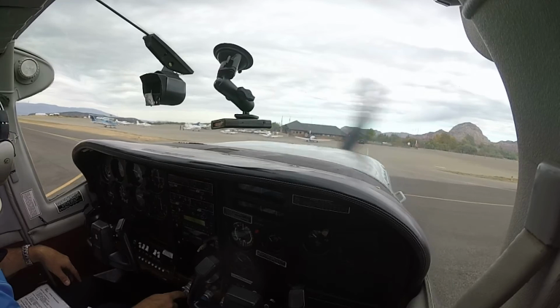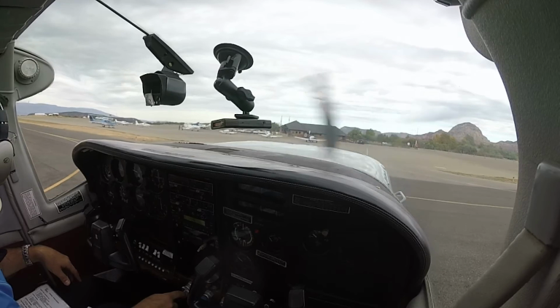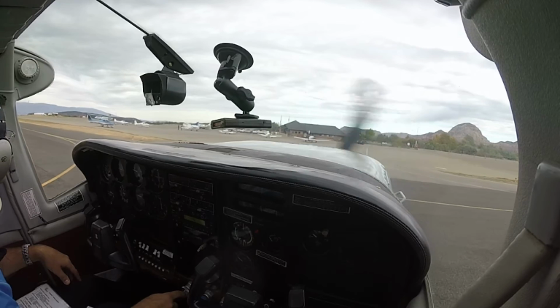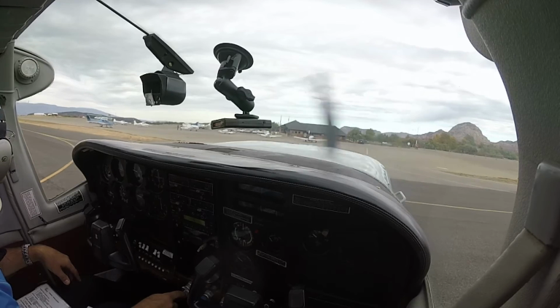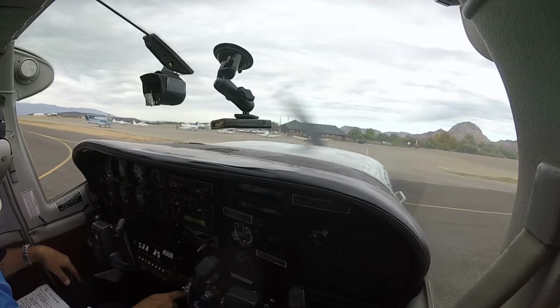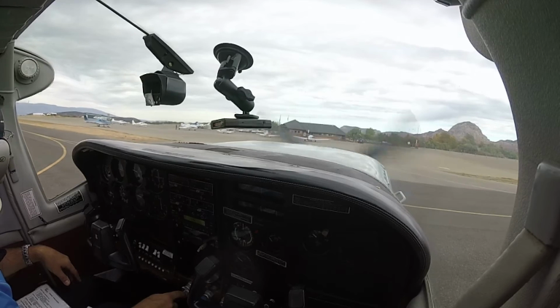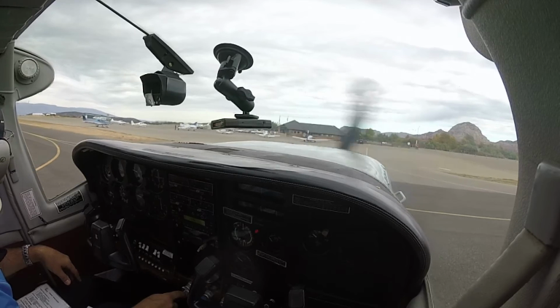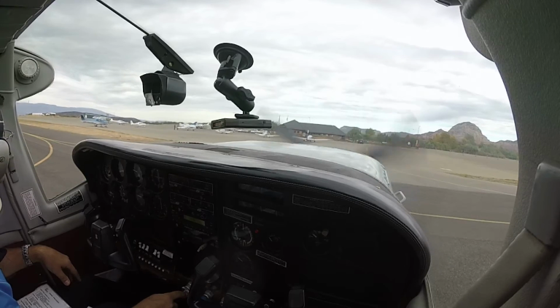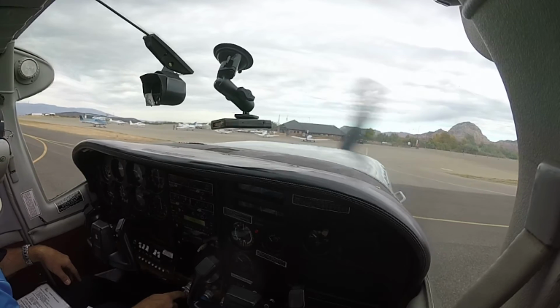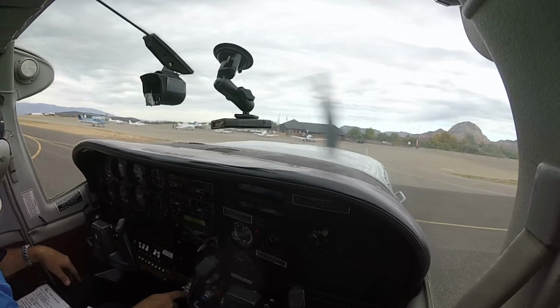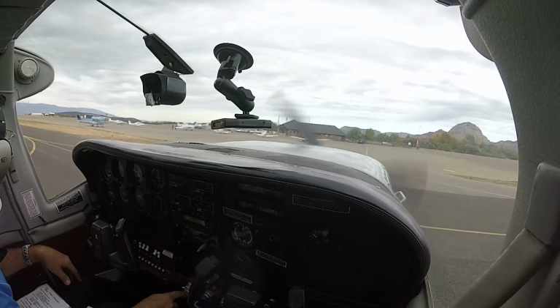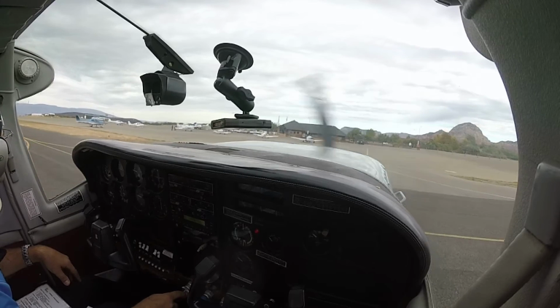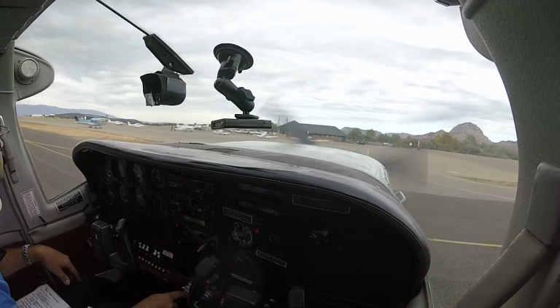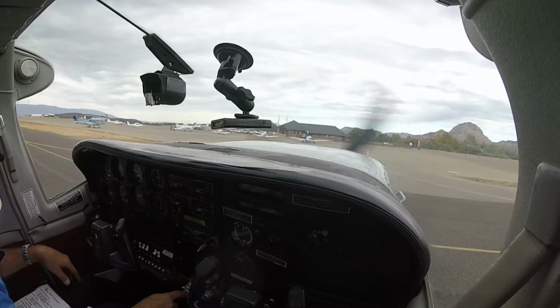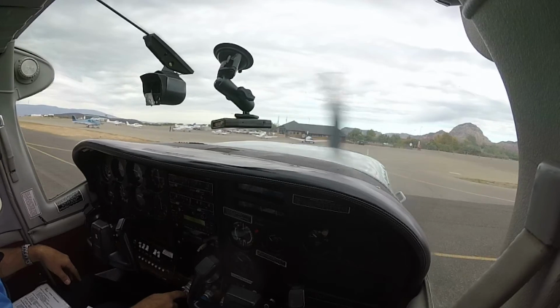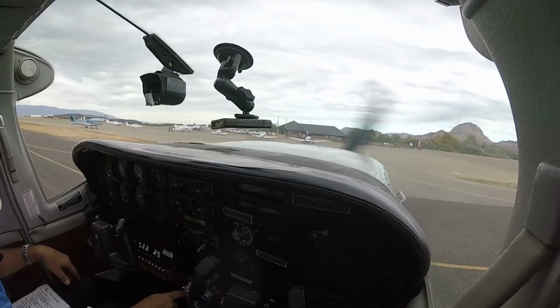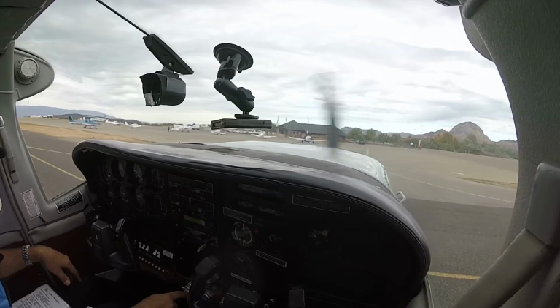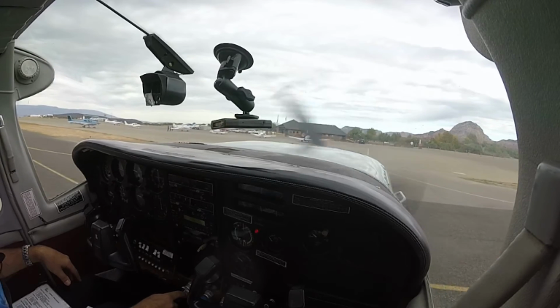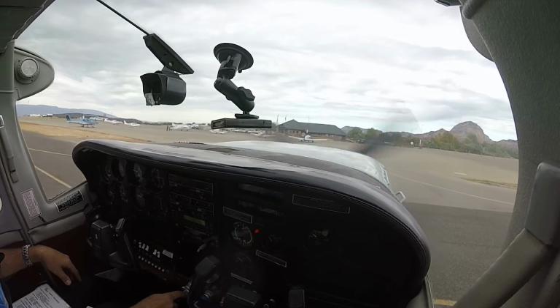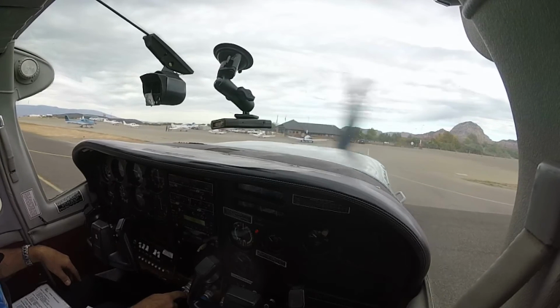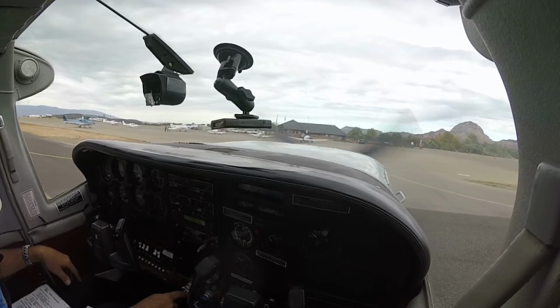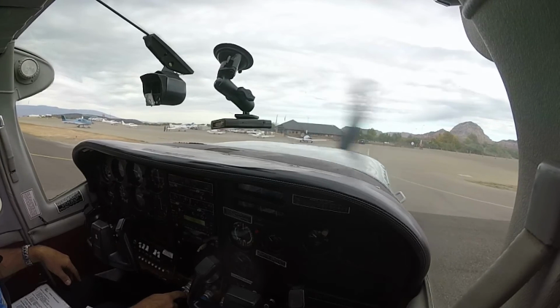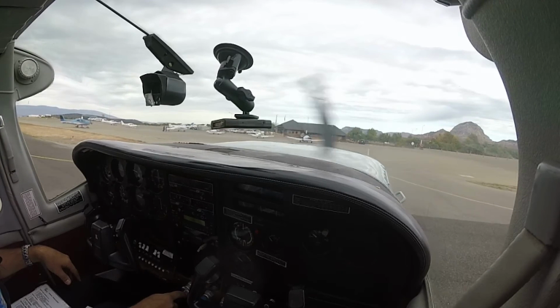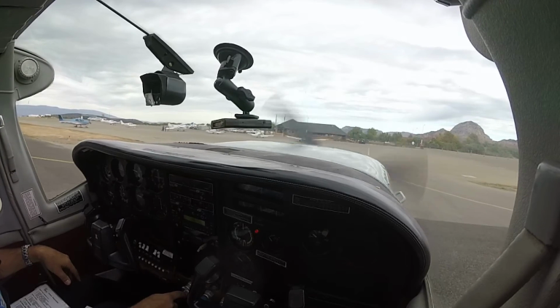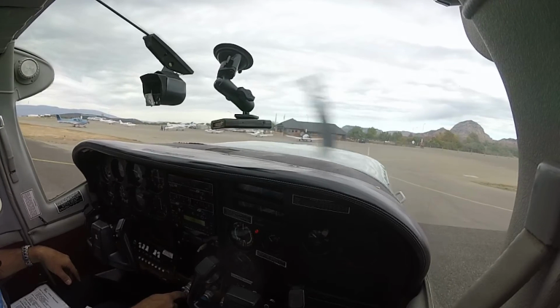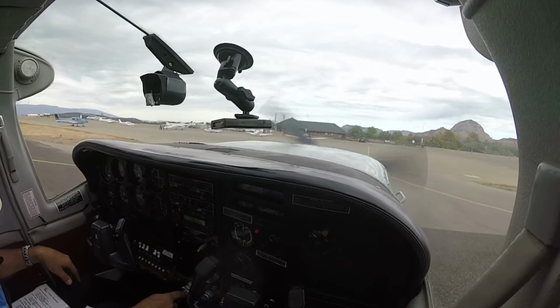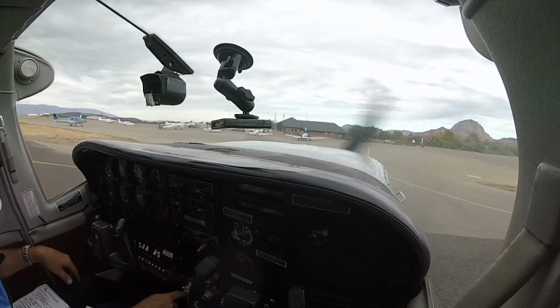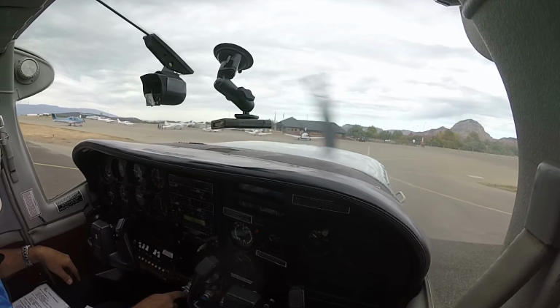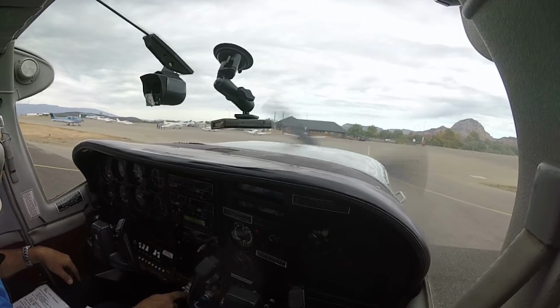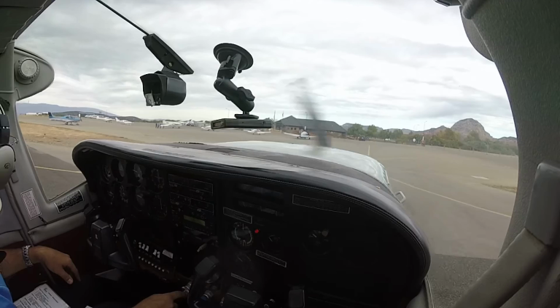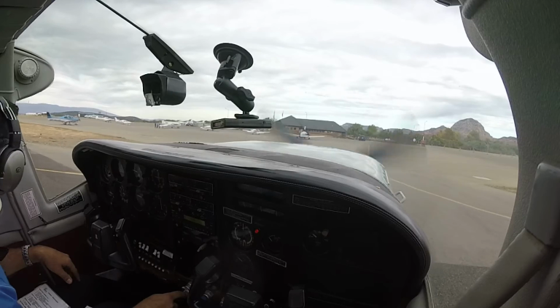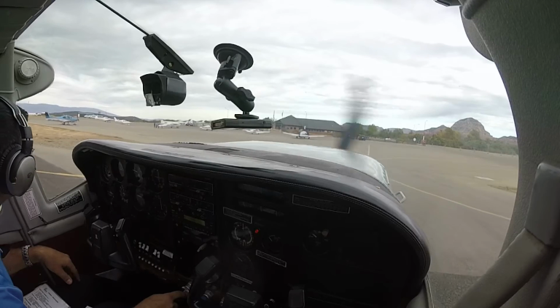Sedona traffic, Malibu 9167Mike is on a 2.3 mile final for runway 3, Sedona.